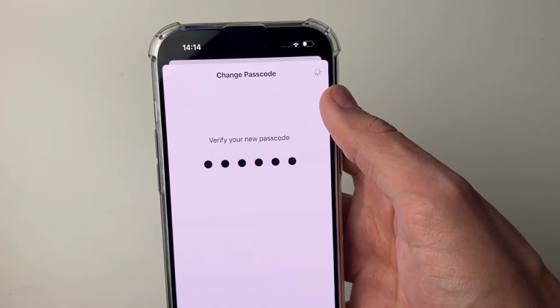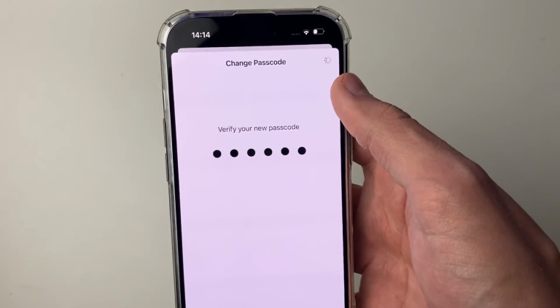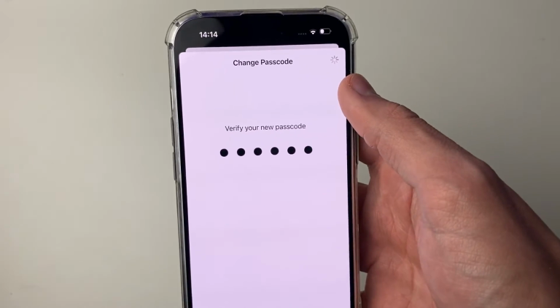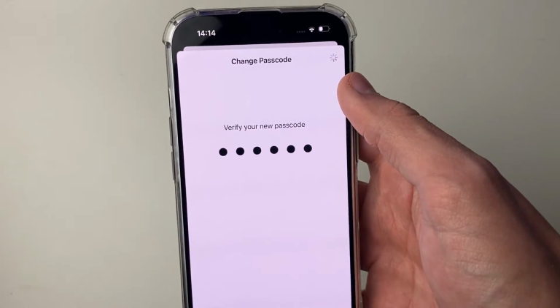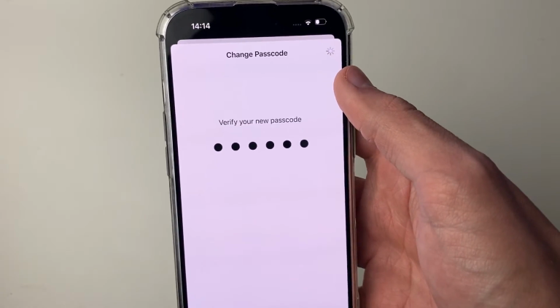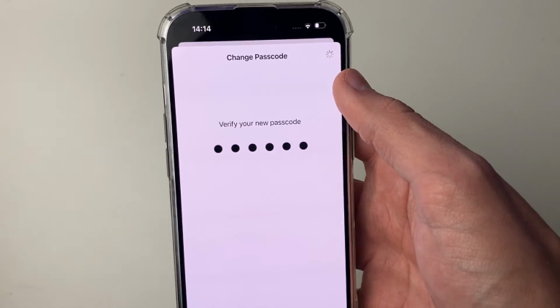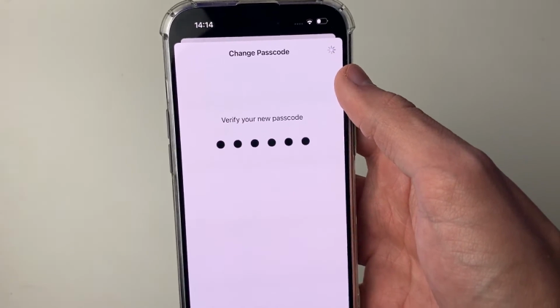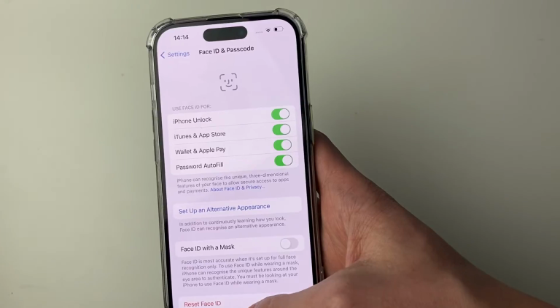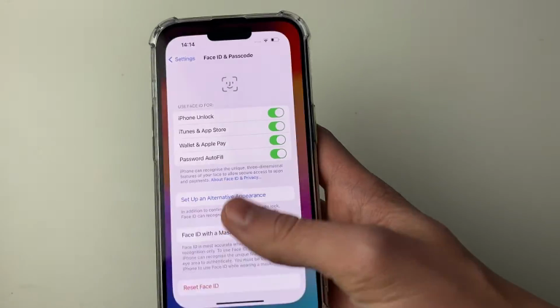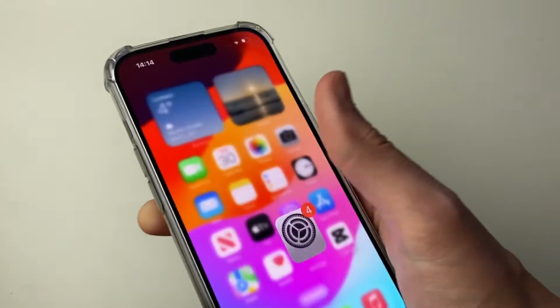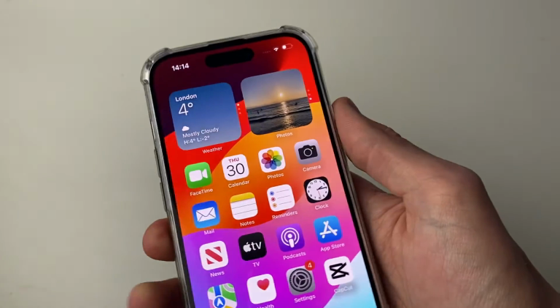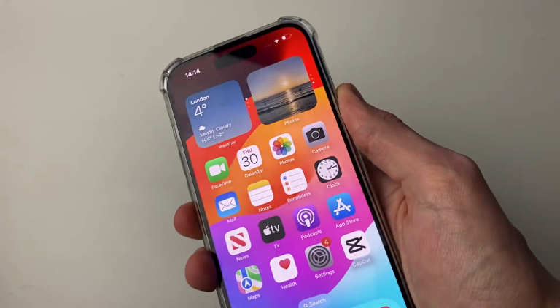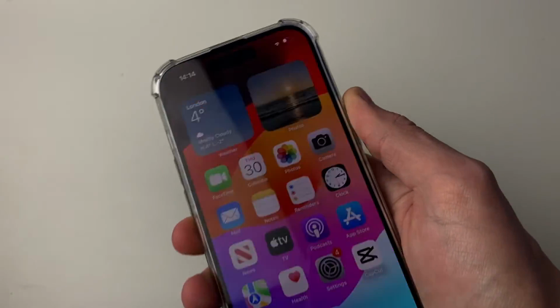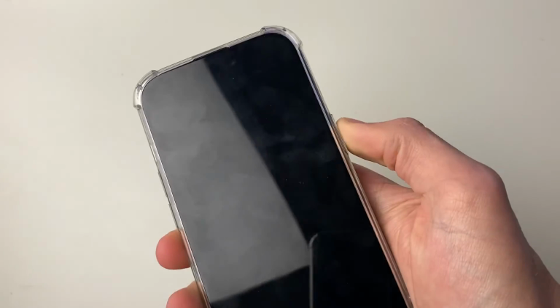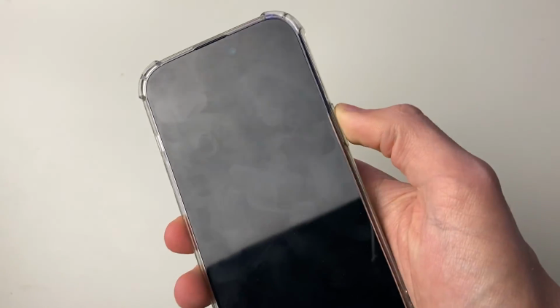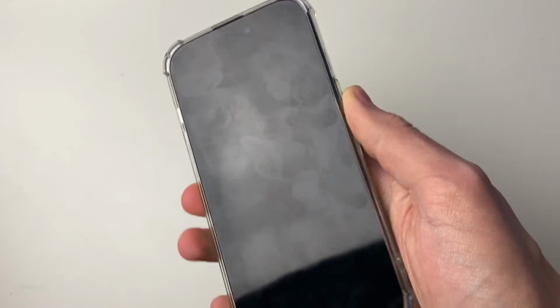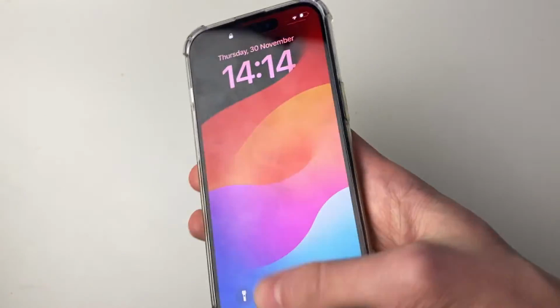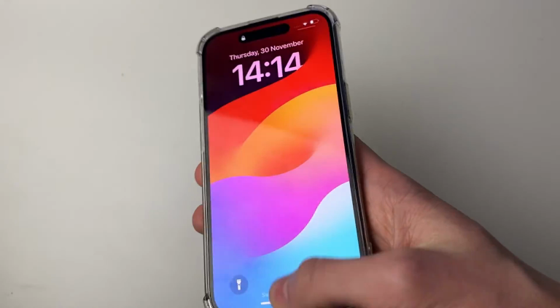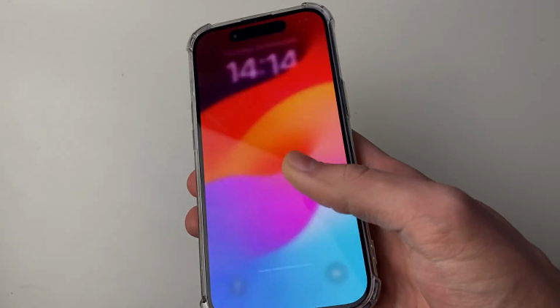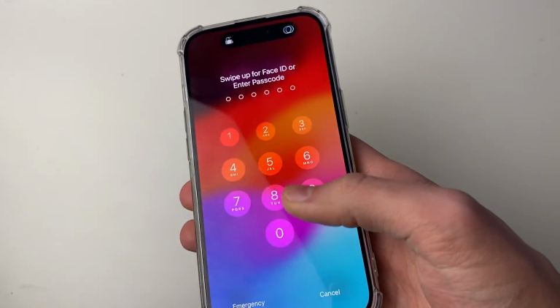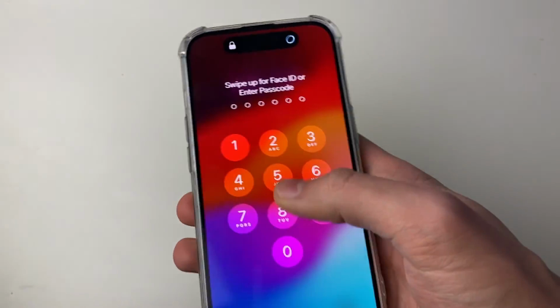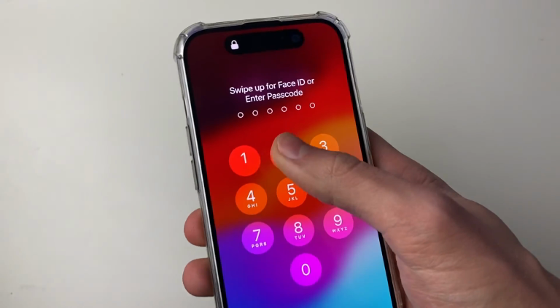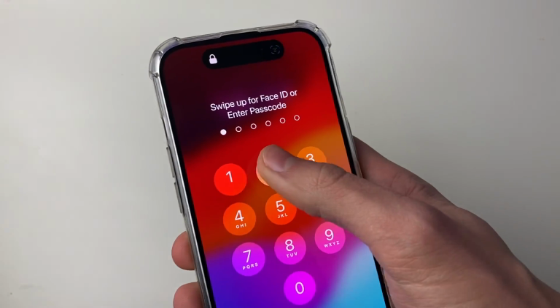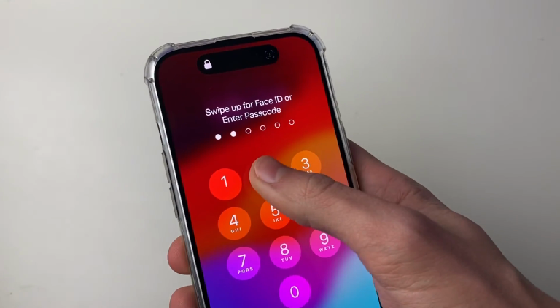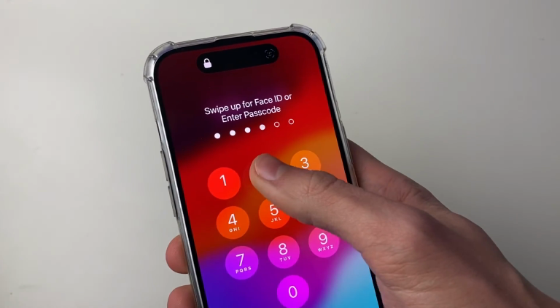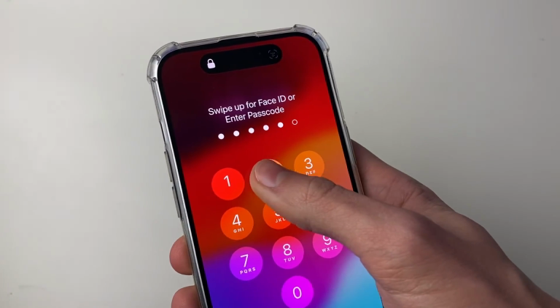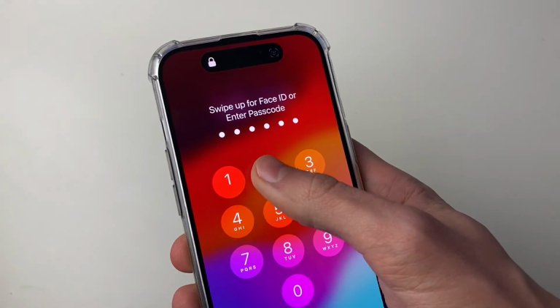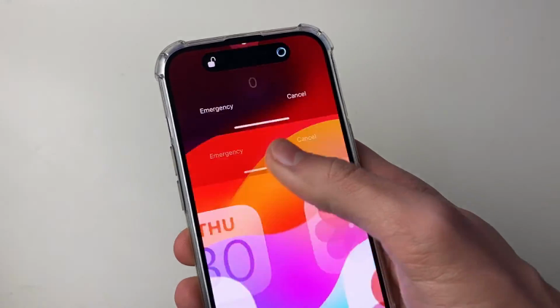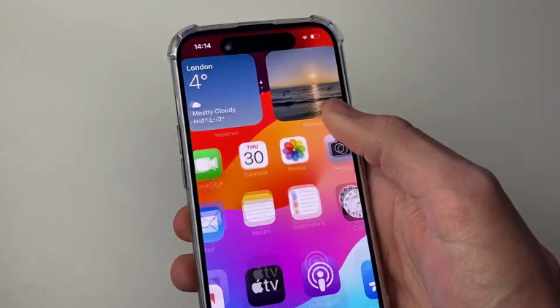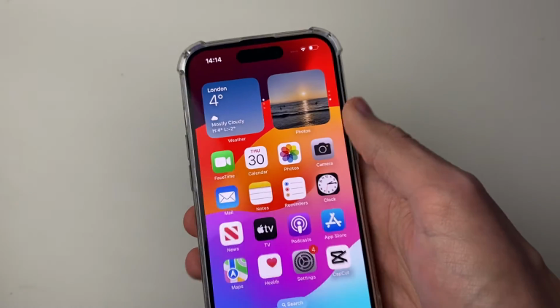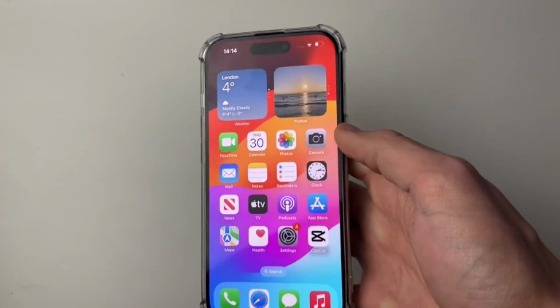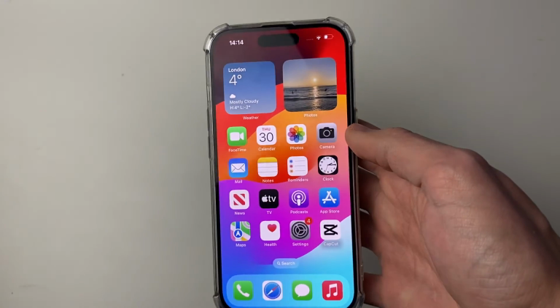You can see it's processing in the top right and that's it. I'll lock my phone and unlock it, then use my new passcode to confirm it works.